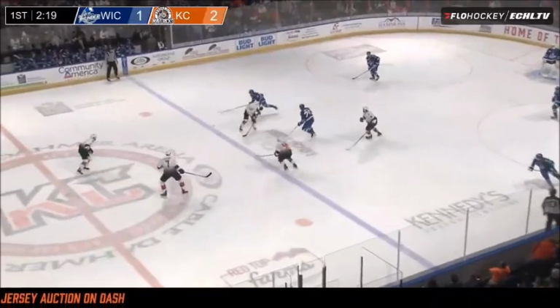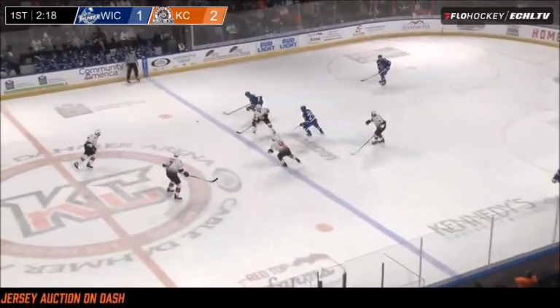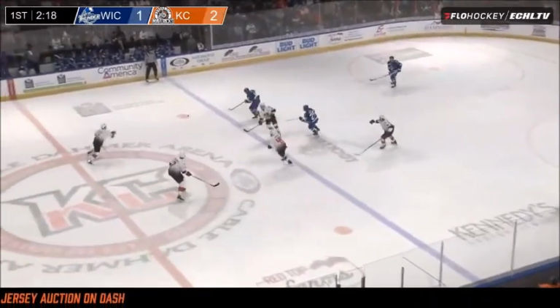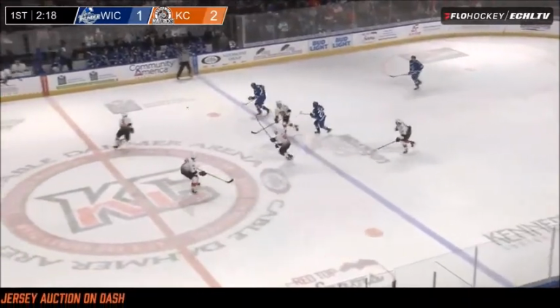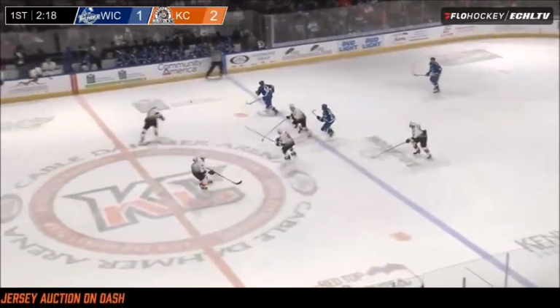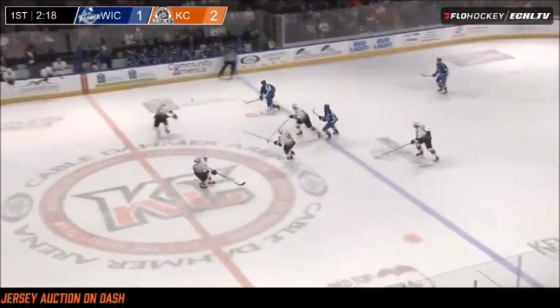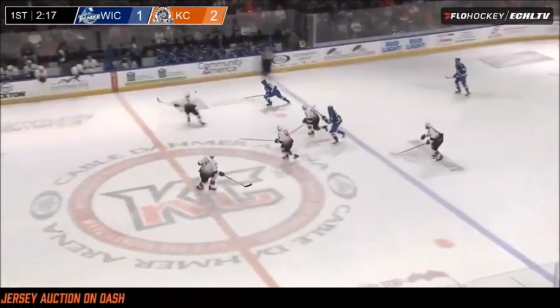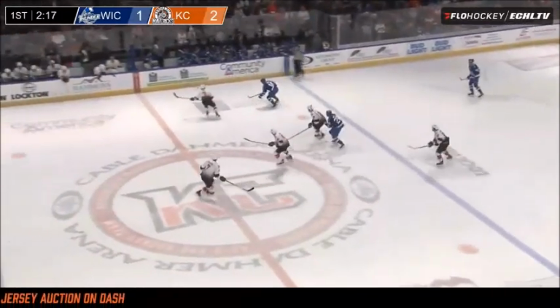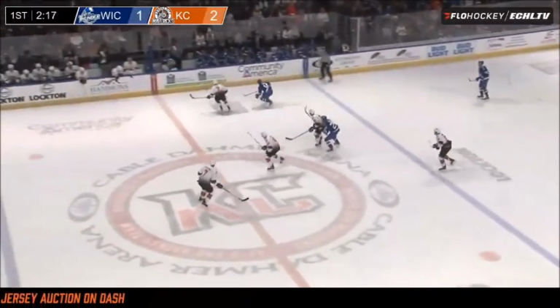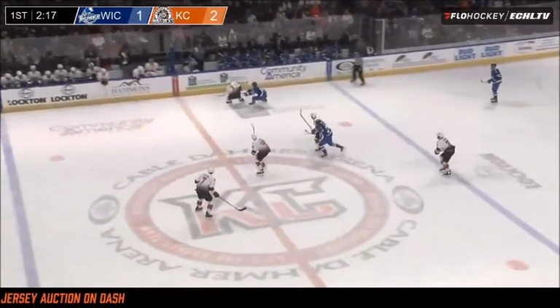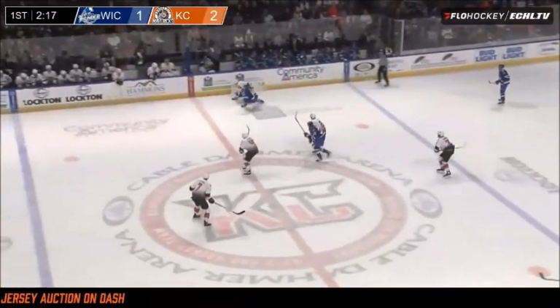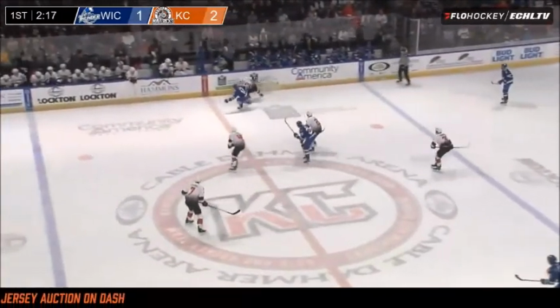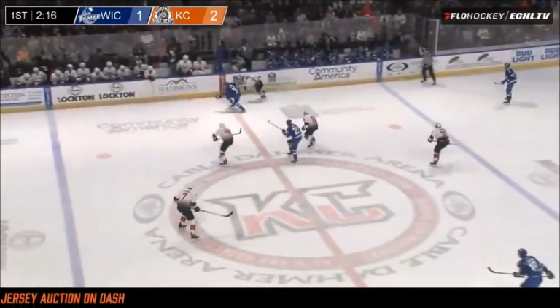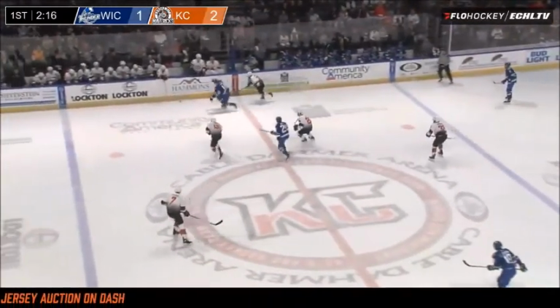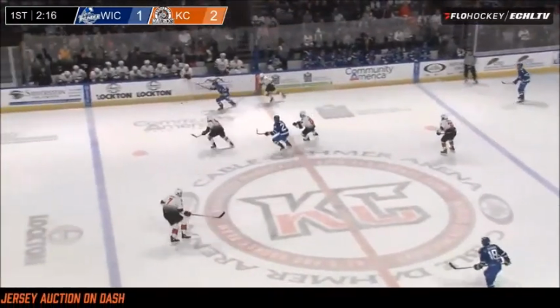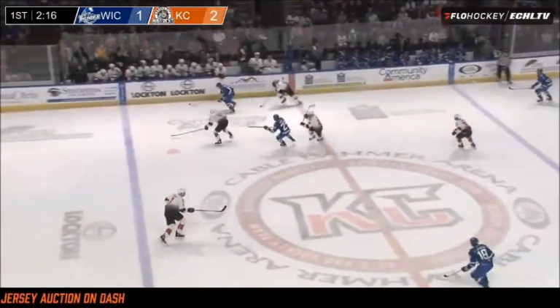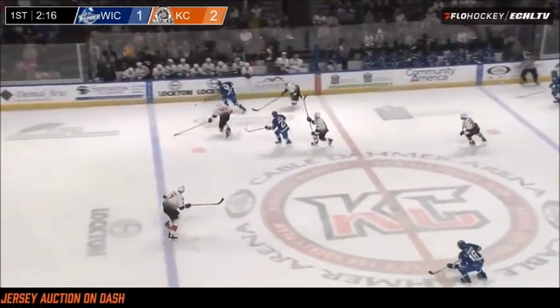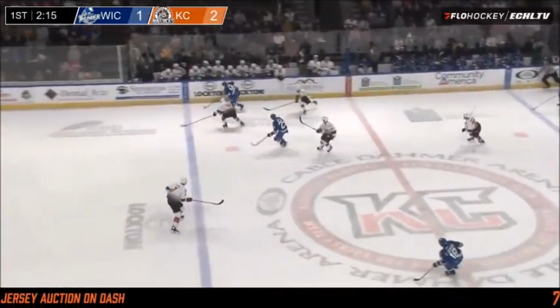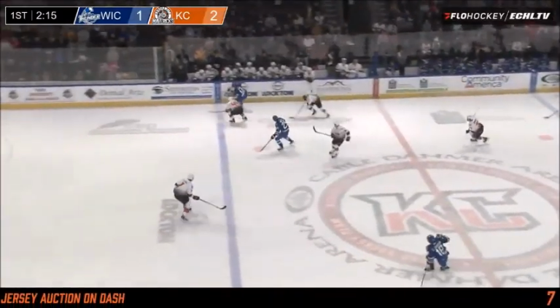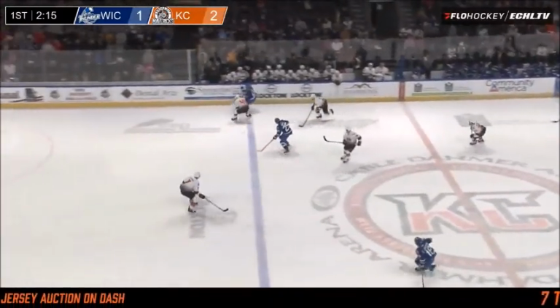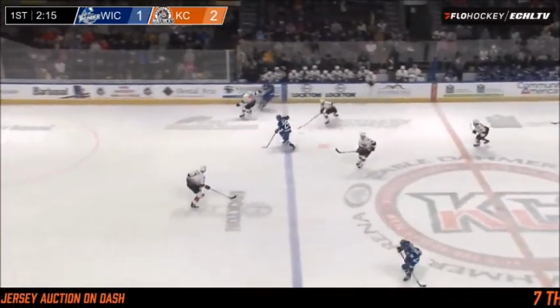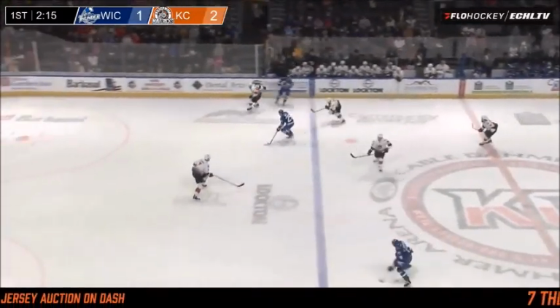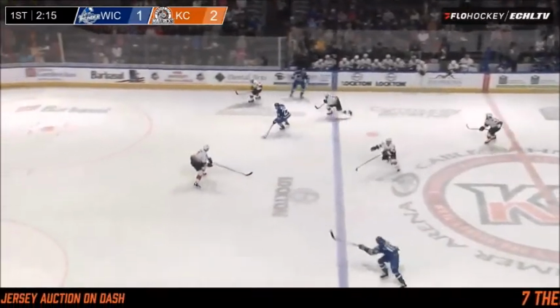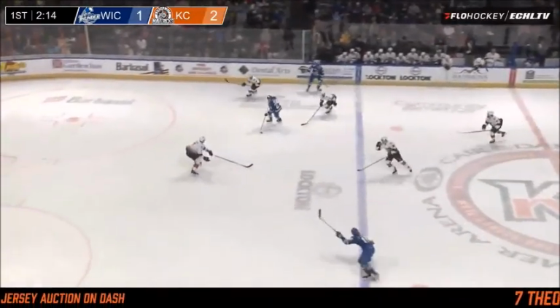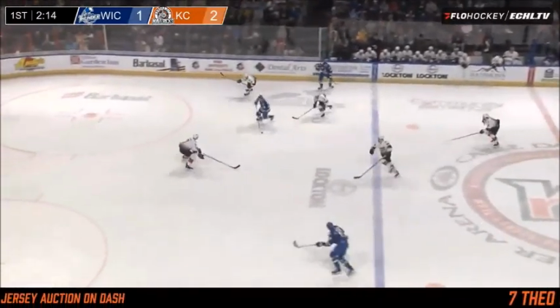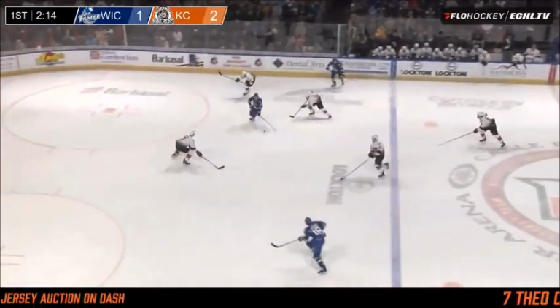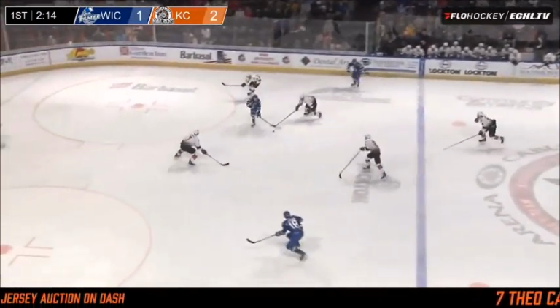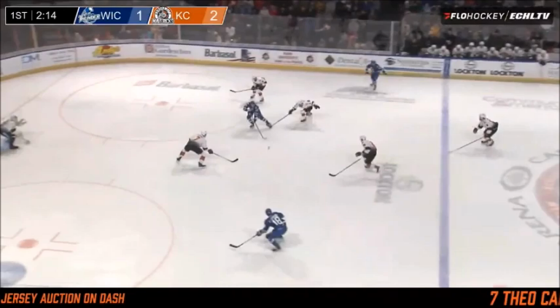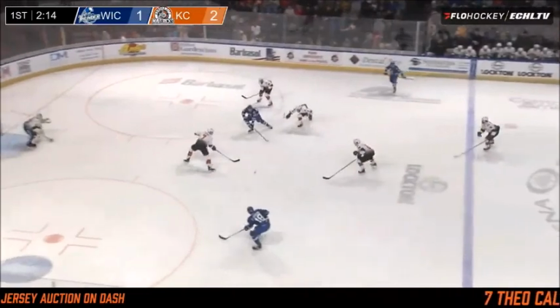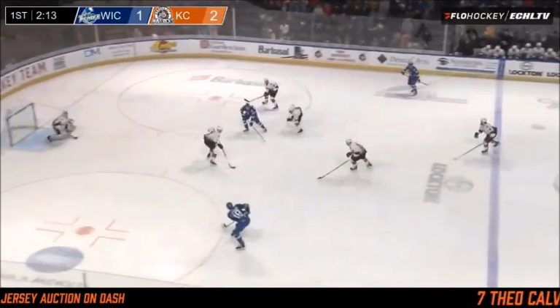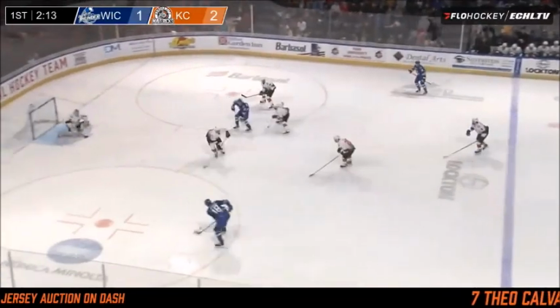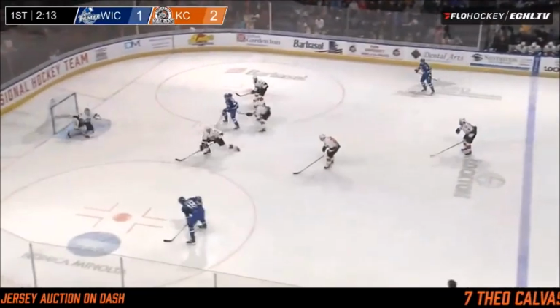And now Wichita's looking to answer. Van Riemsdyk — he's got a man open, there's Johnson near the circle, wrist shot, he scores!